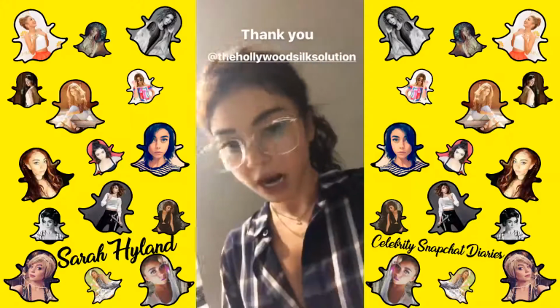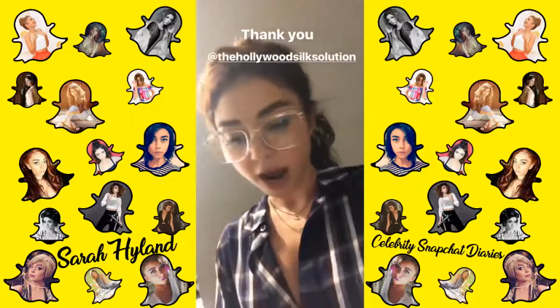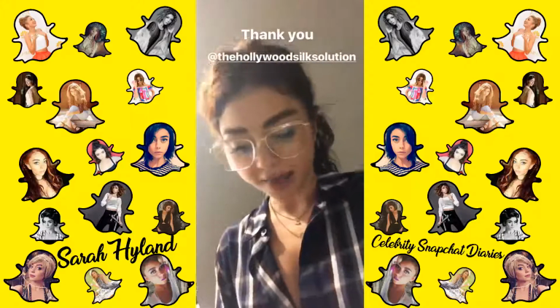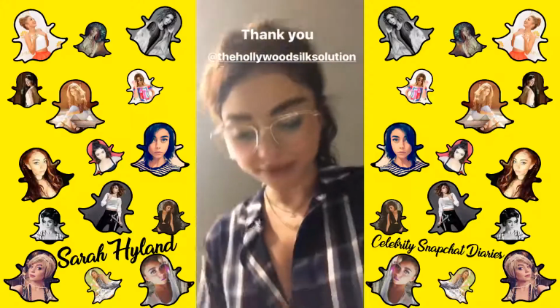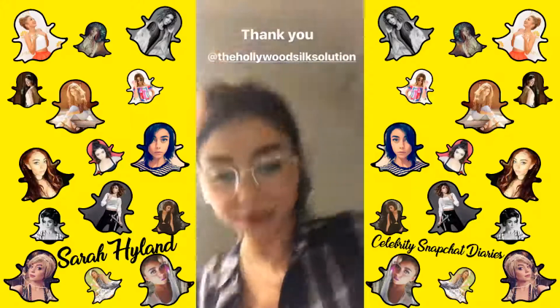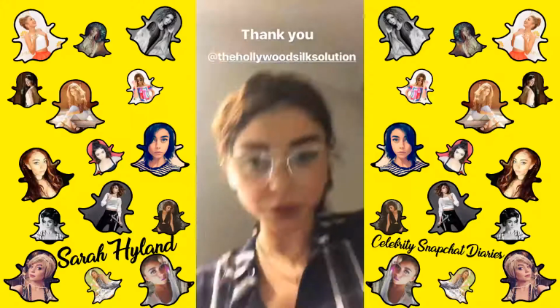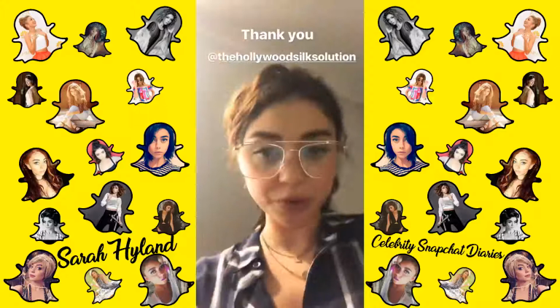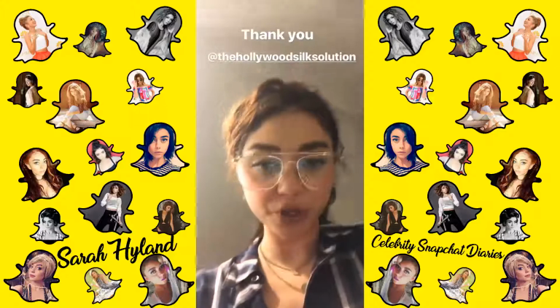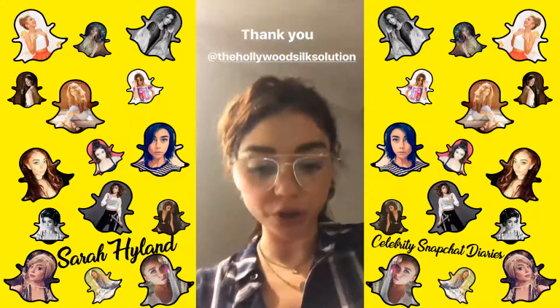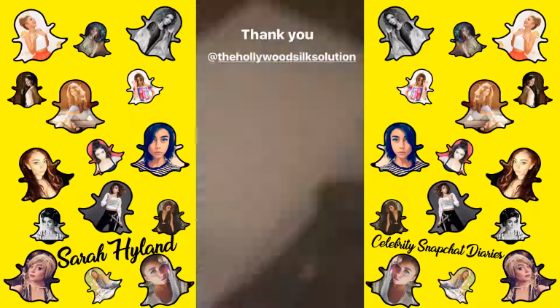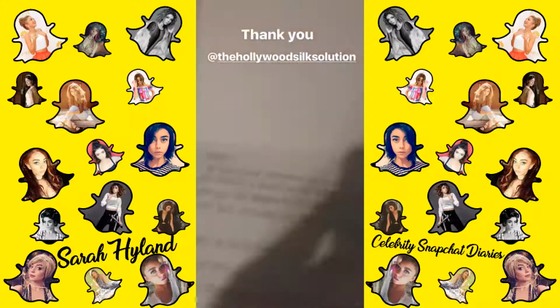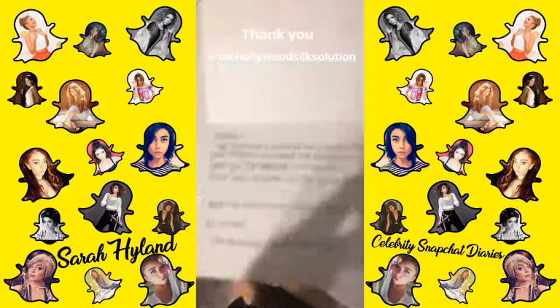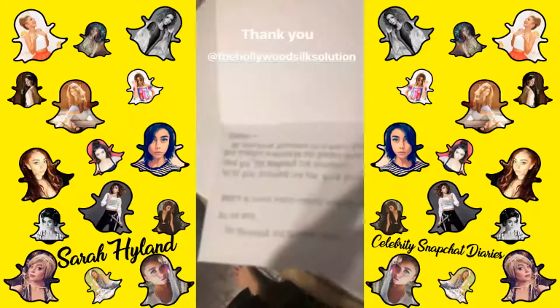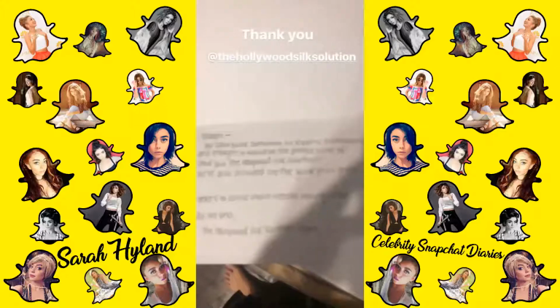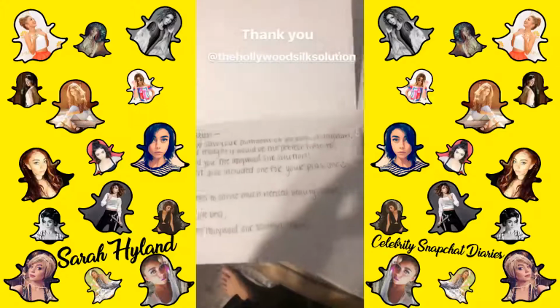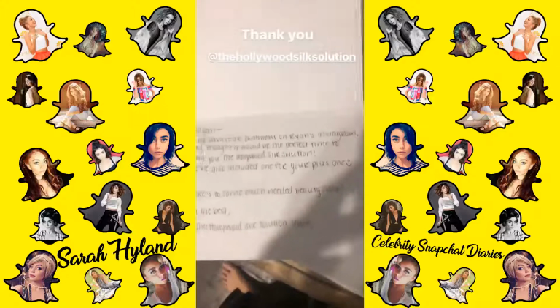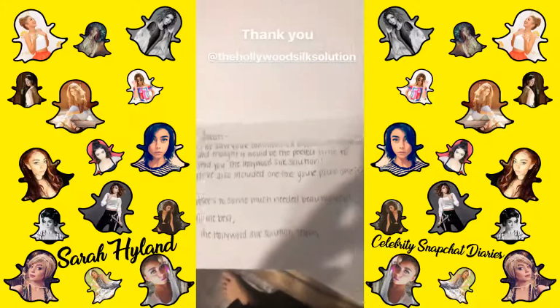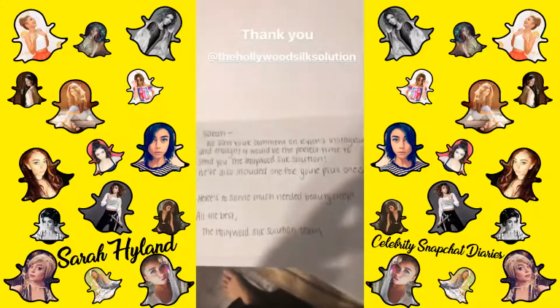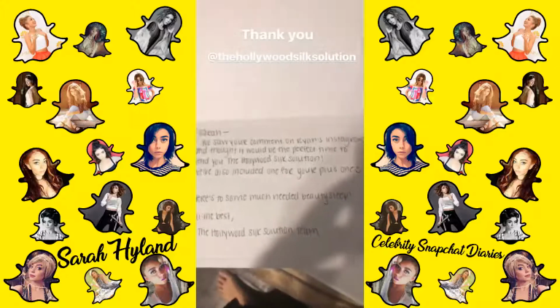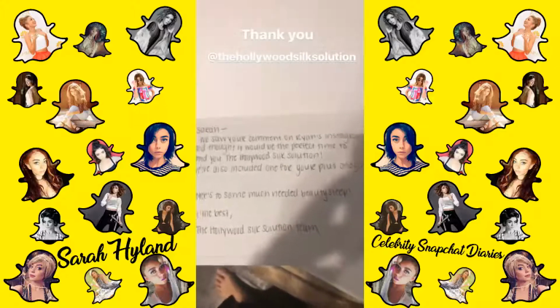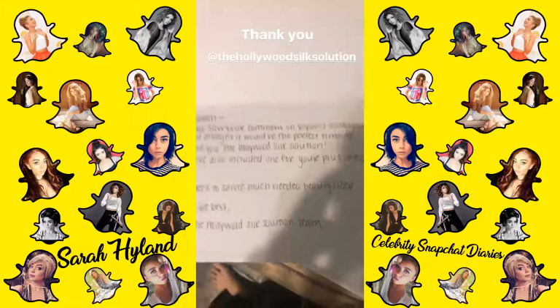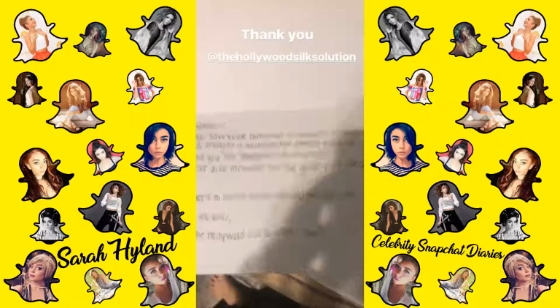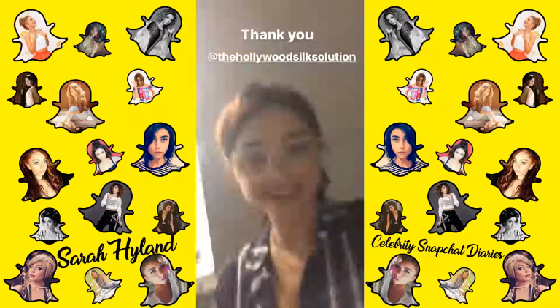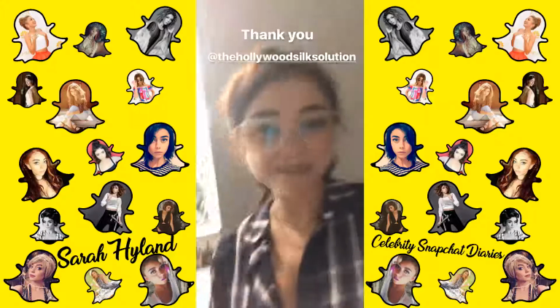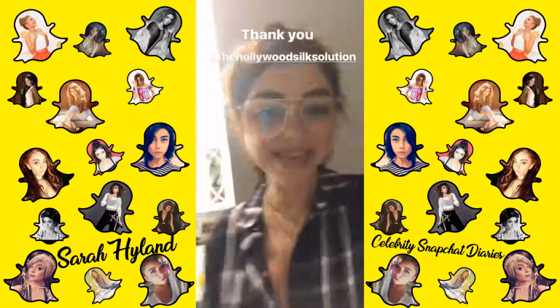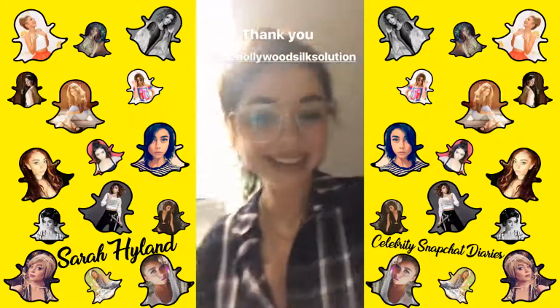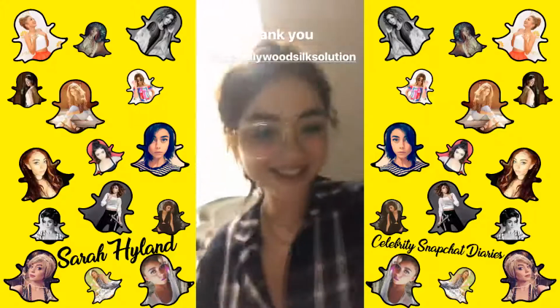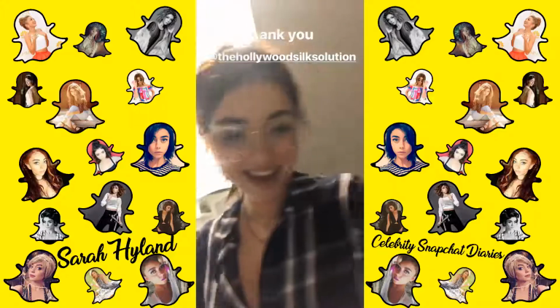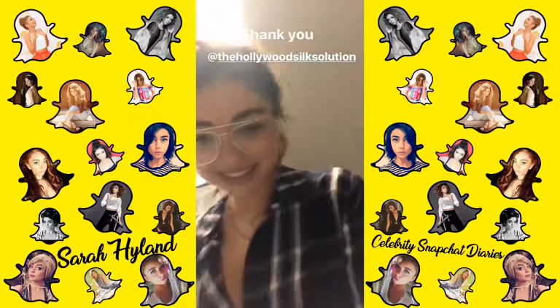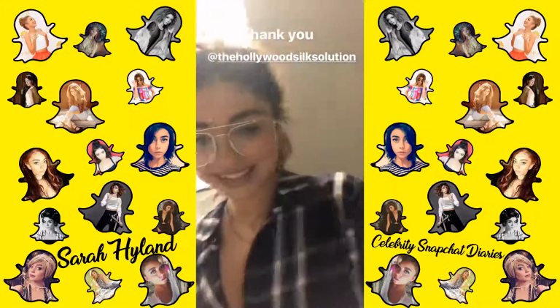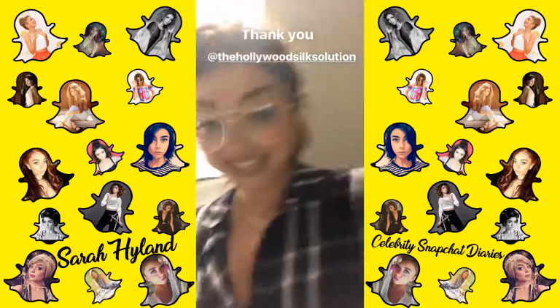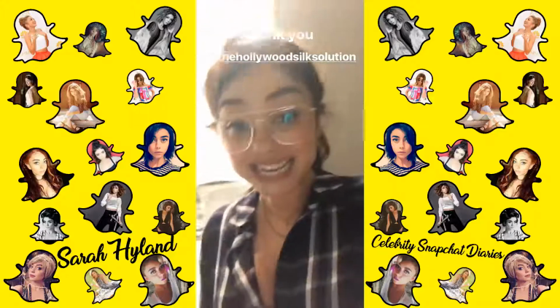This is super cute from the Hollywood Silk Saloon team. Thank you guys, let's see.